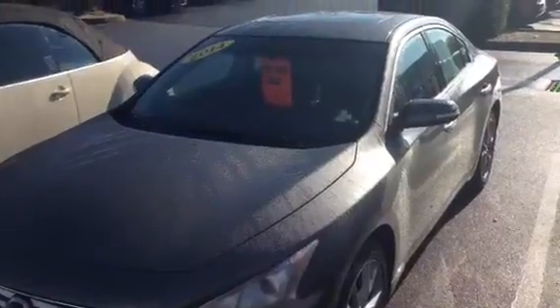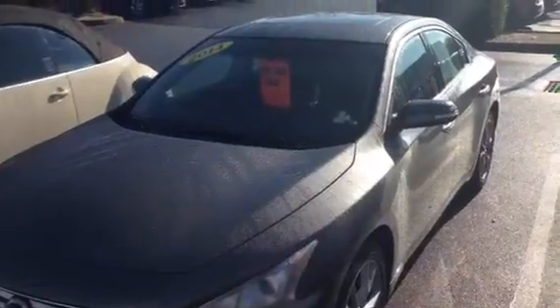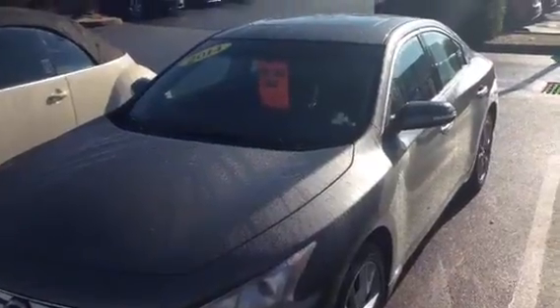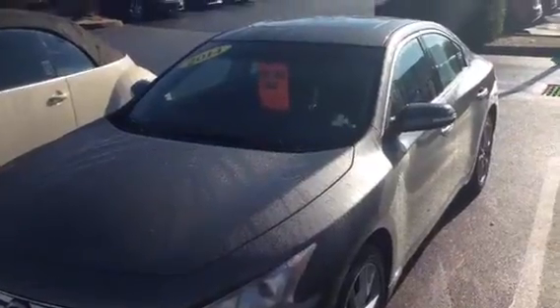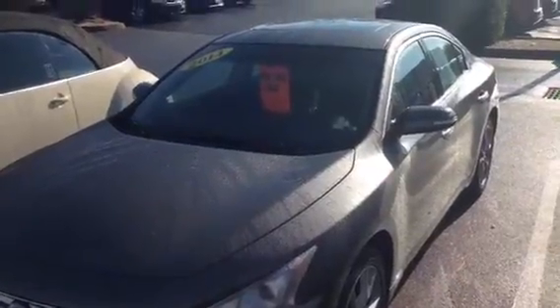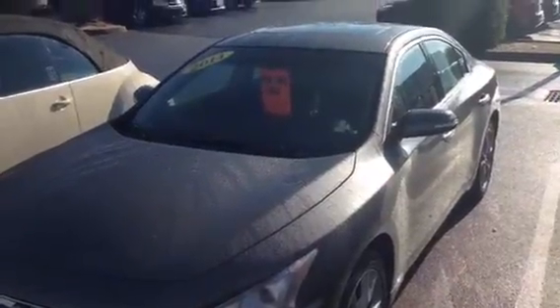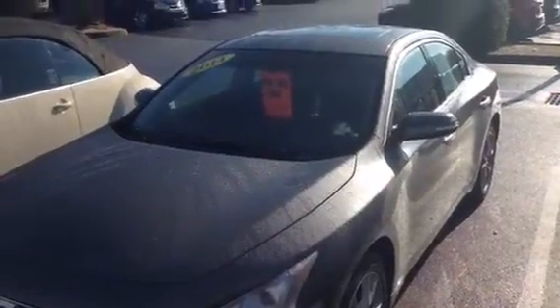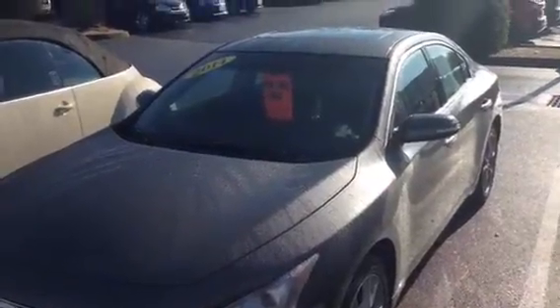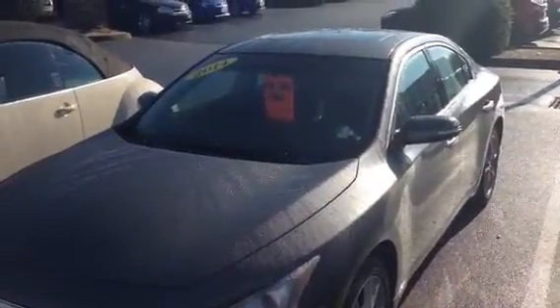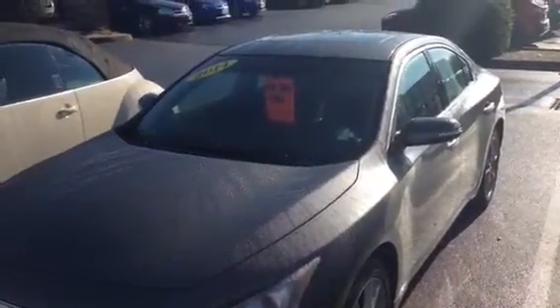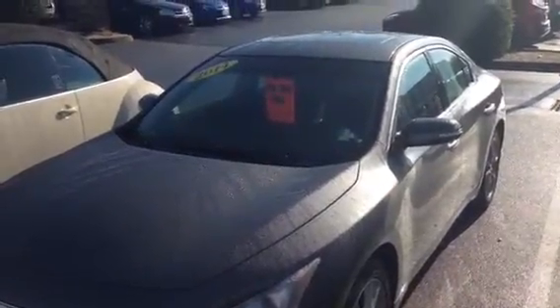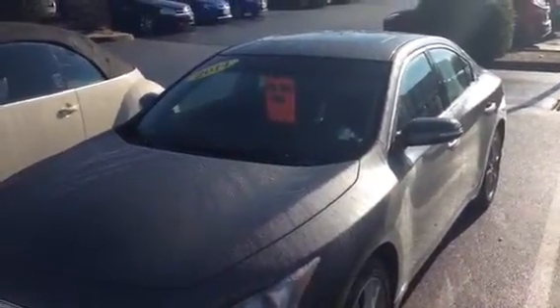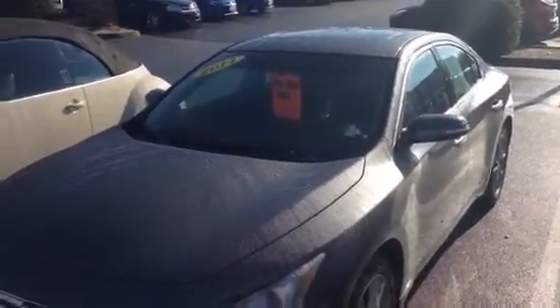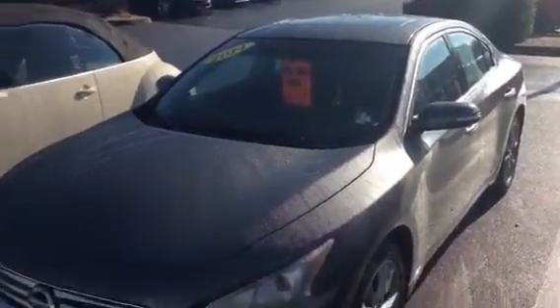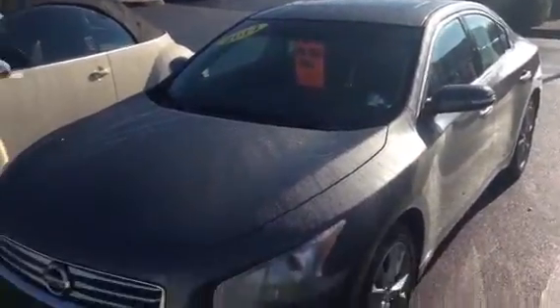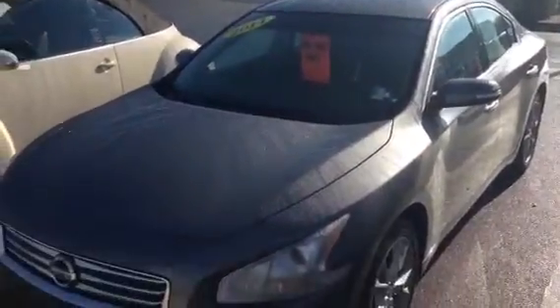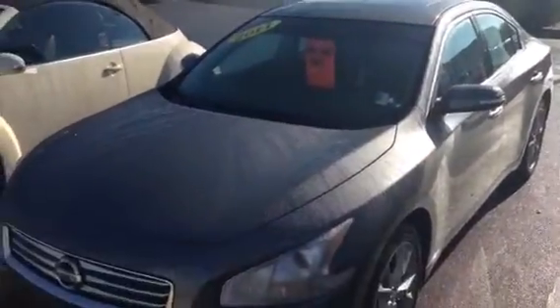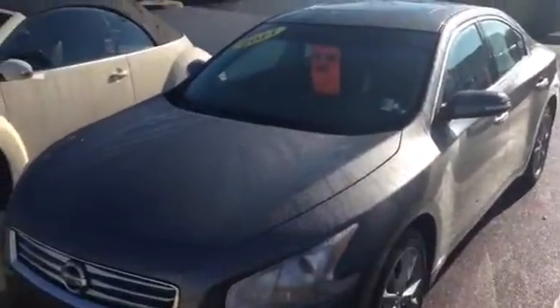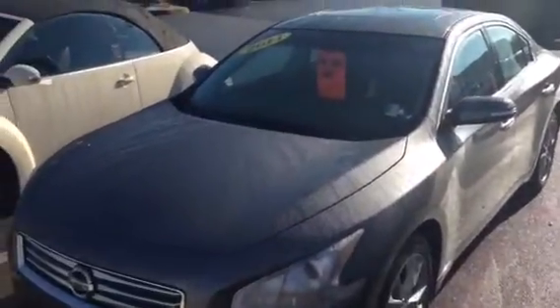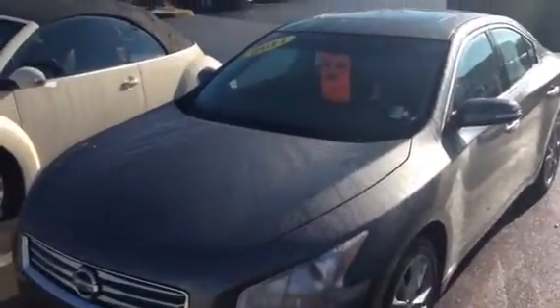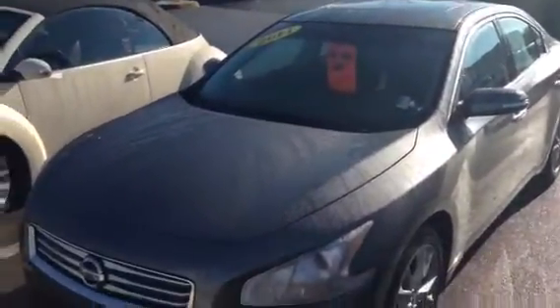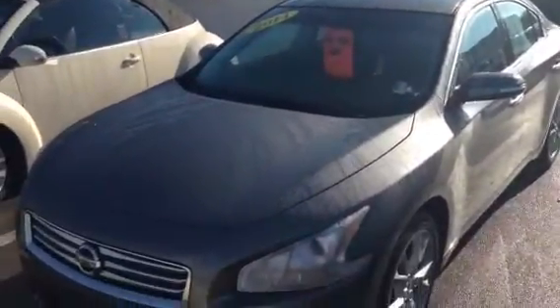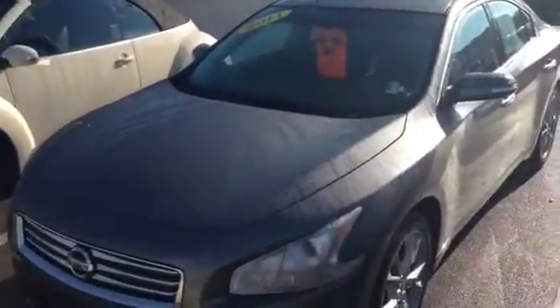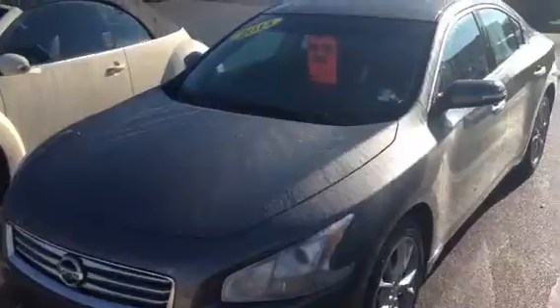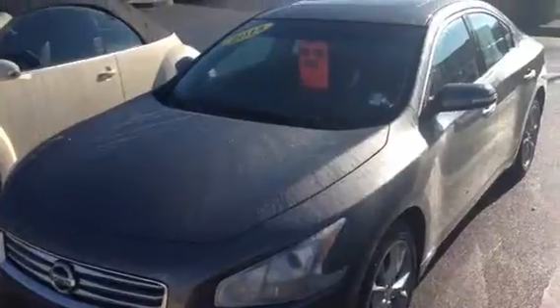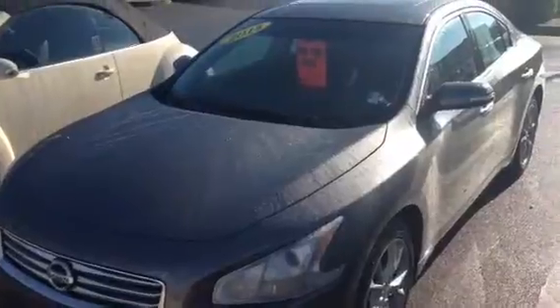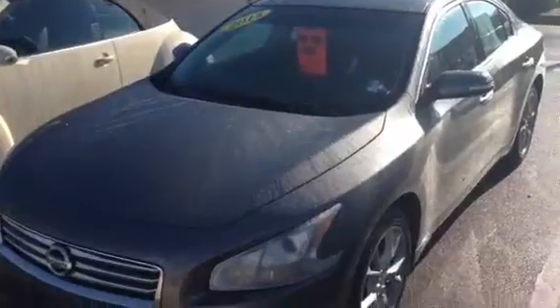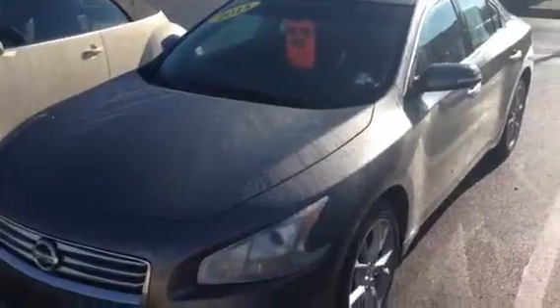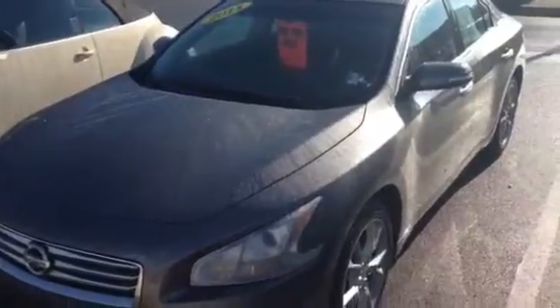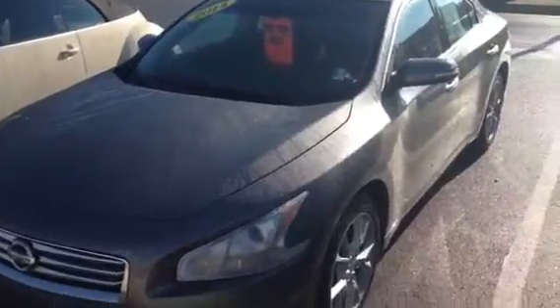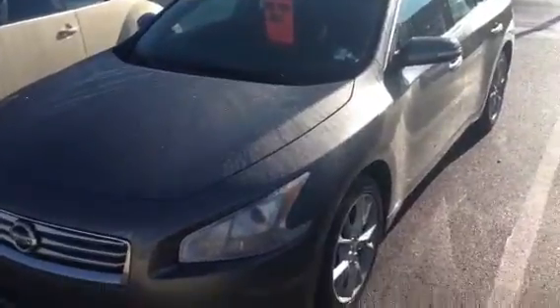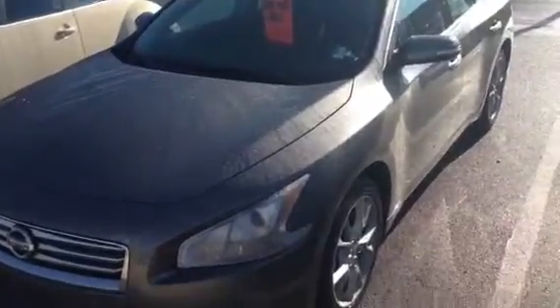Hey Kylie, this is Kenny at Tri-Cities Nissan. The Maxima that you inquired about is in transit and hasn't got here yet.